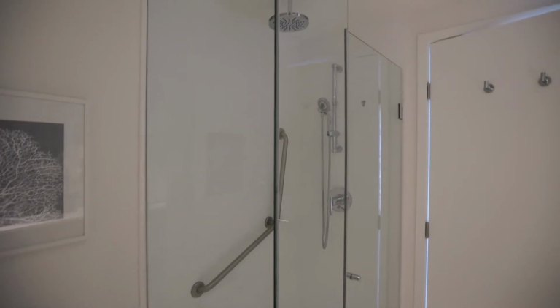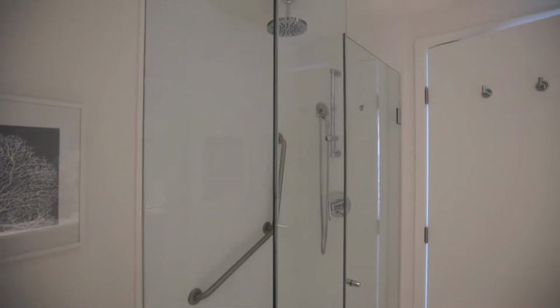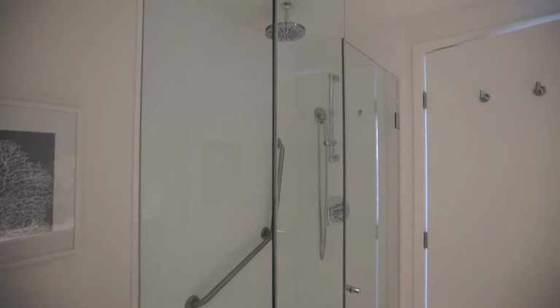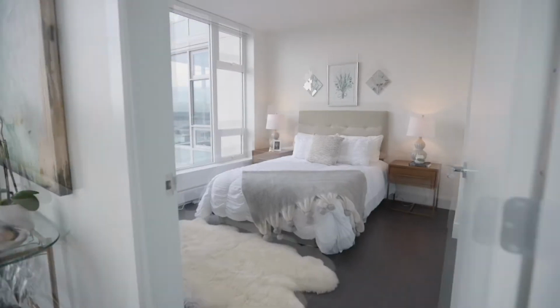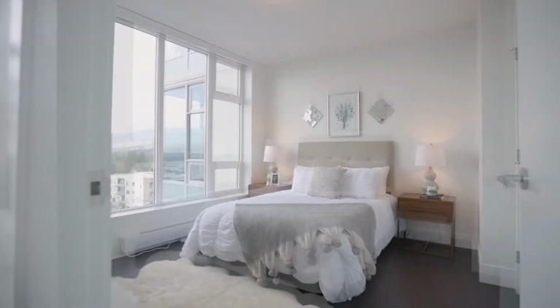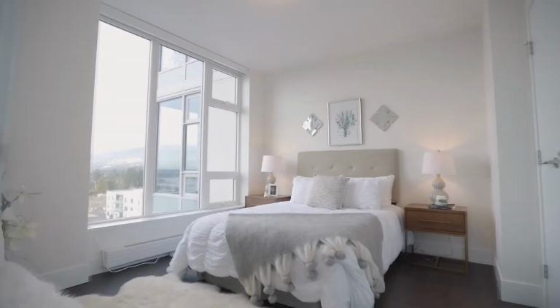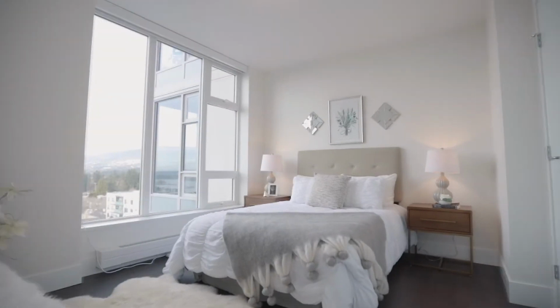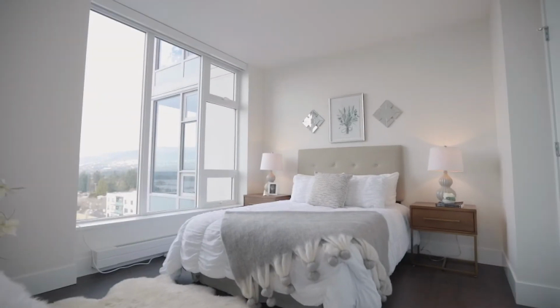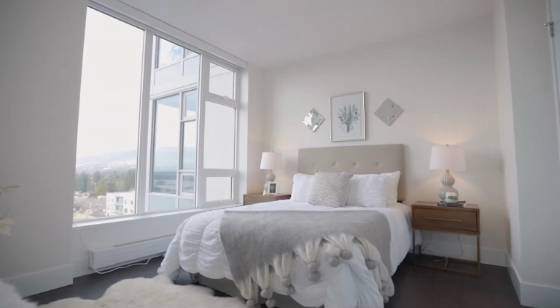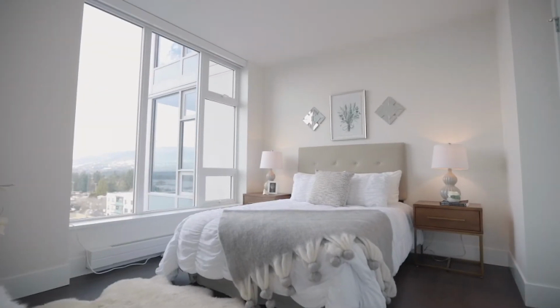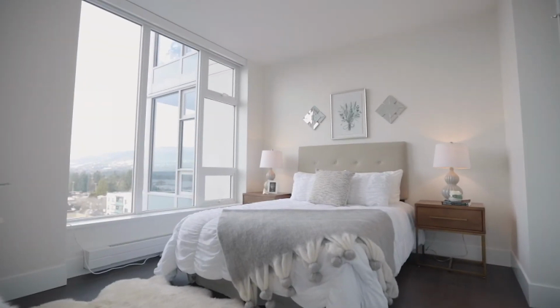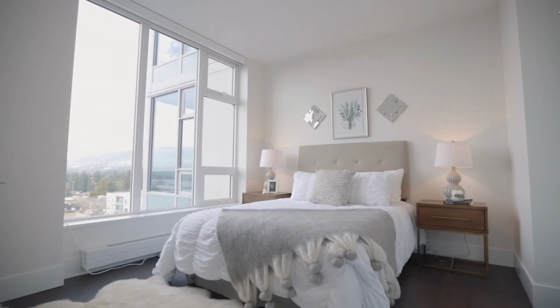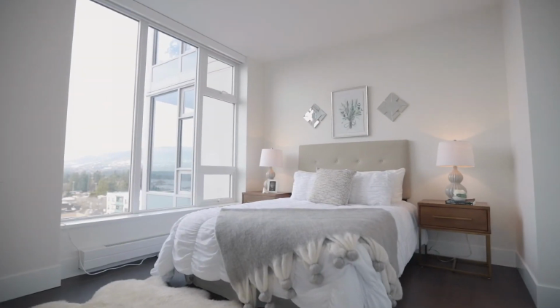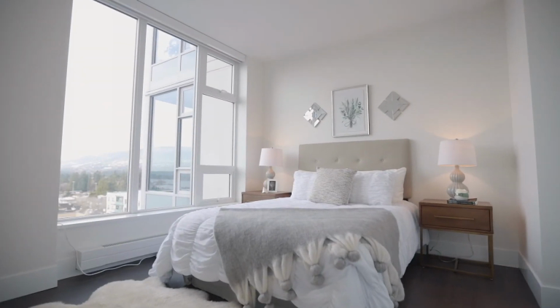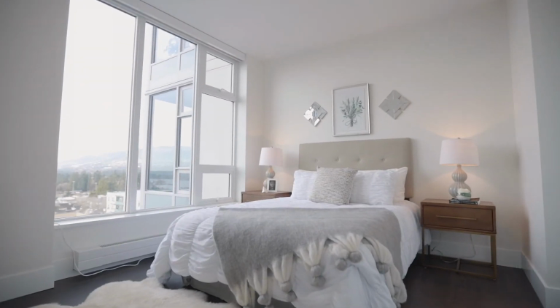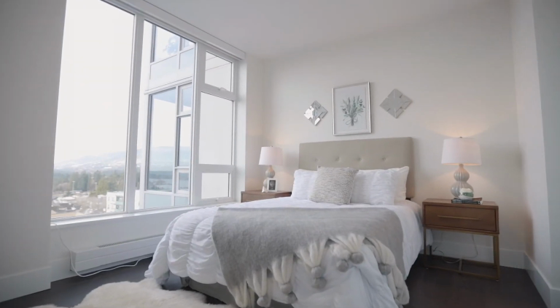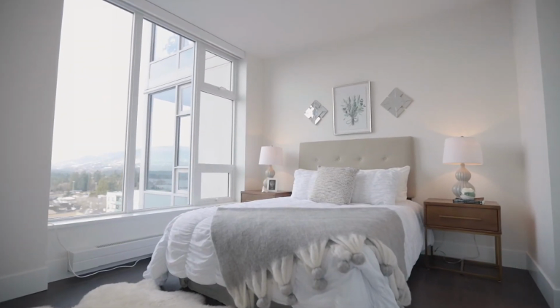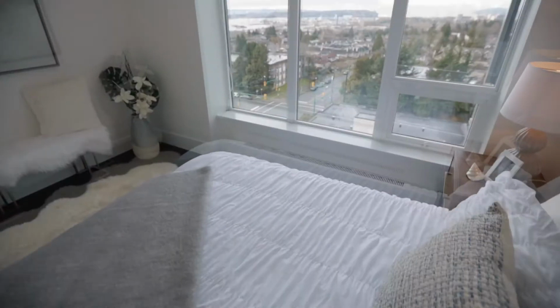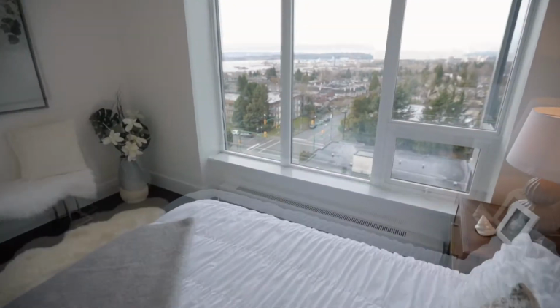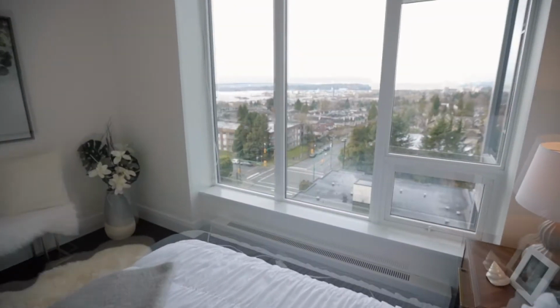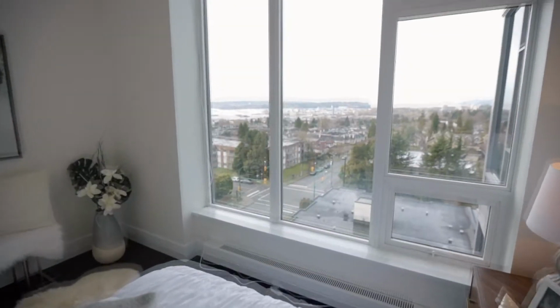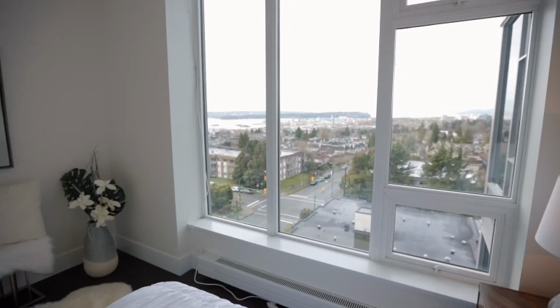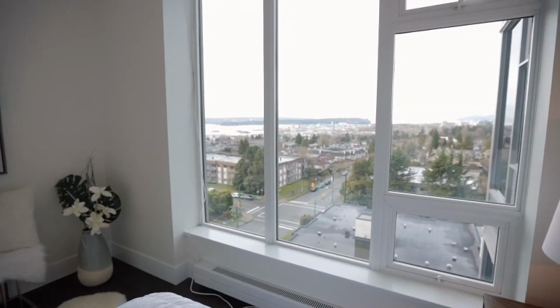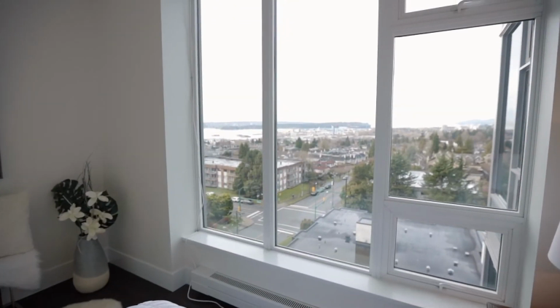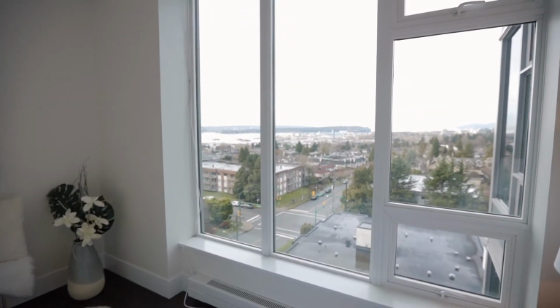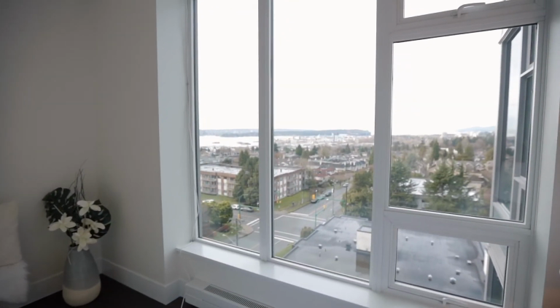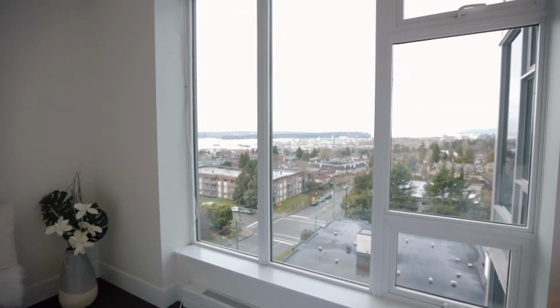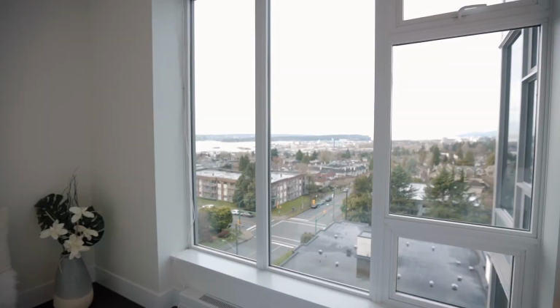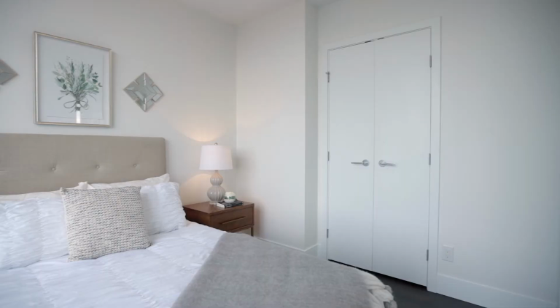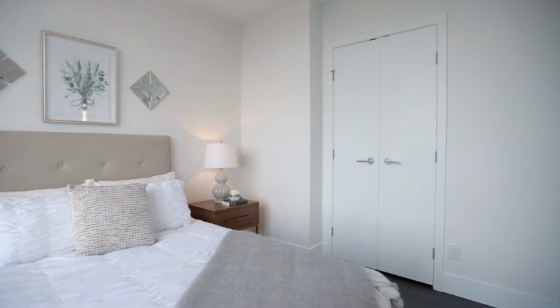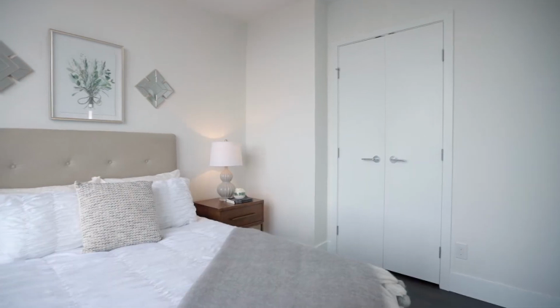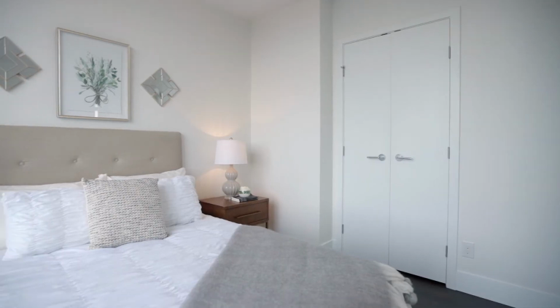The second bedroom with fantastic views can be a great guest bedroom or office.